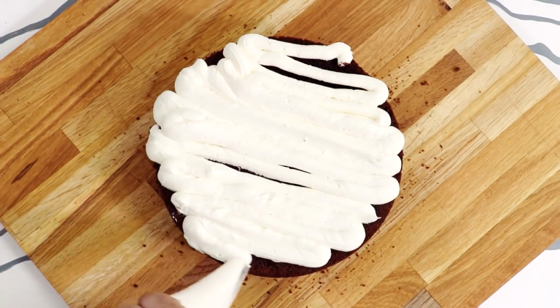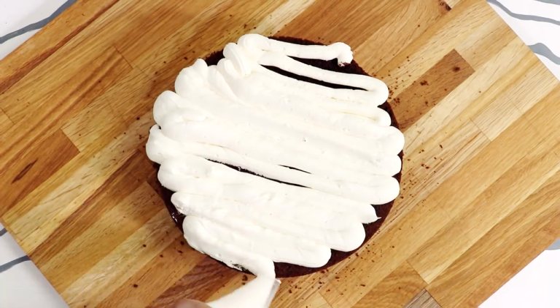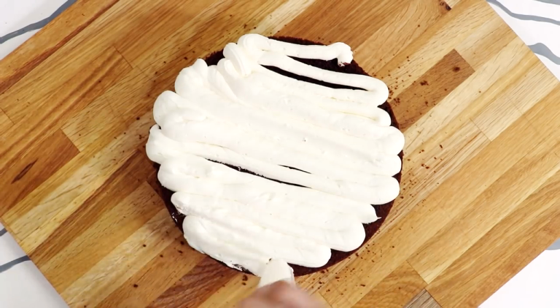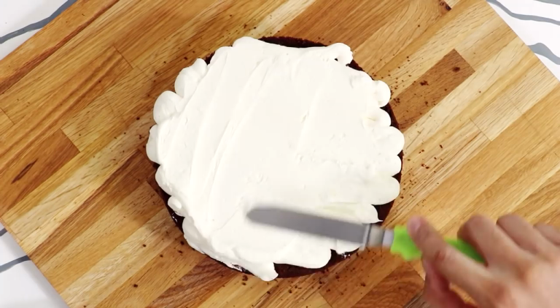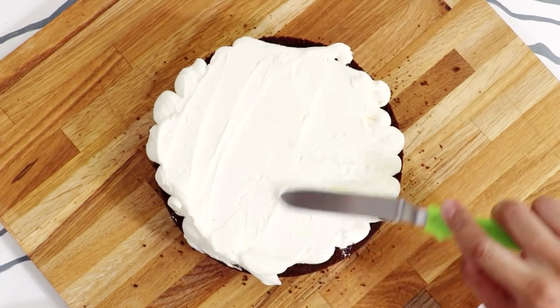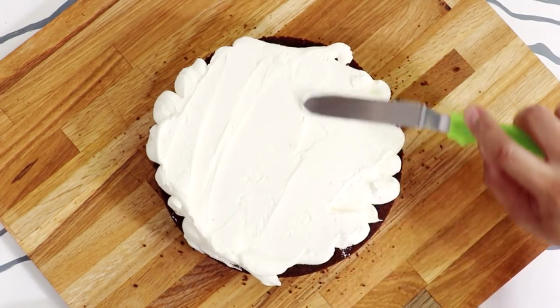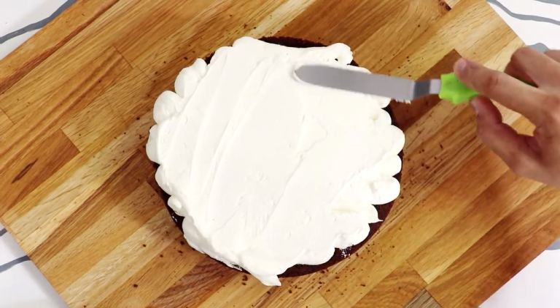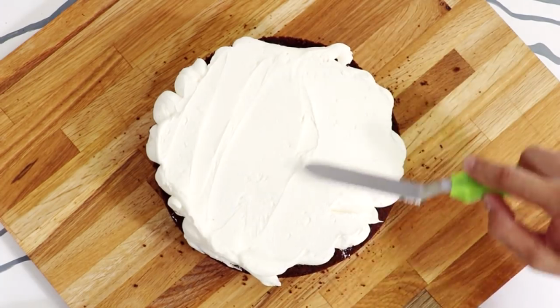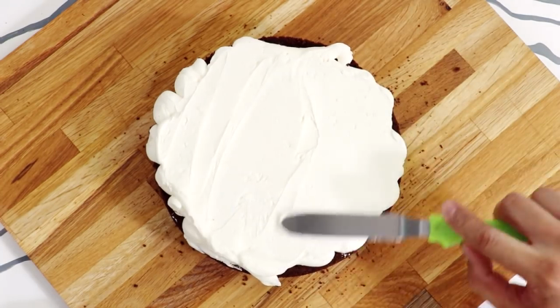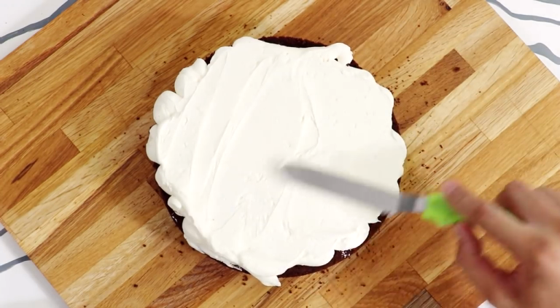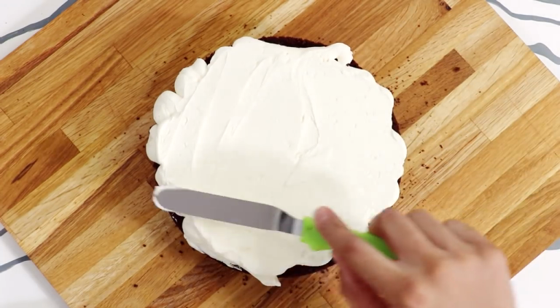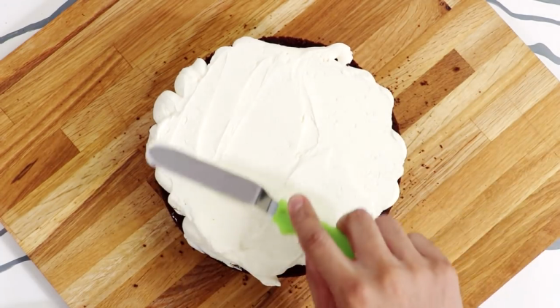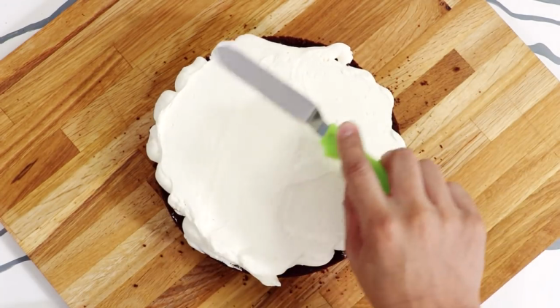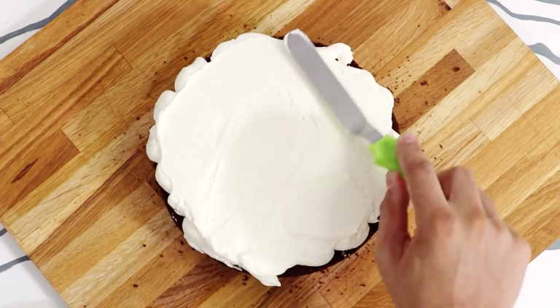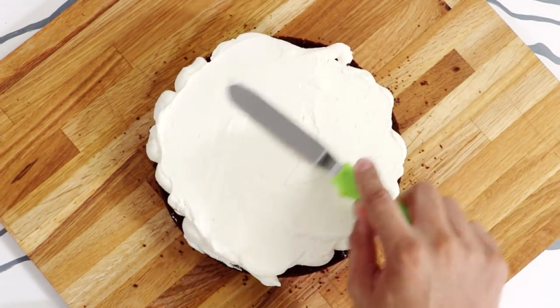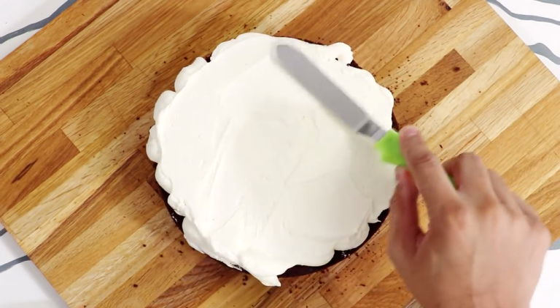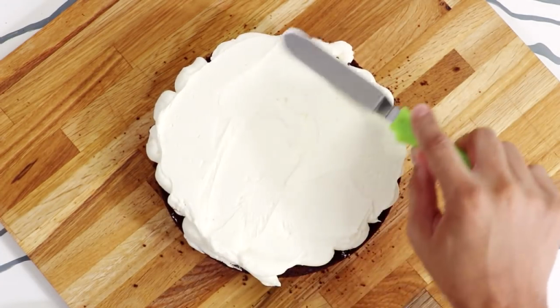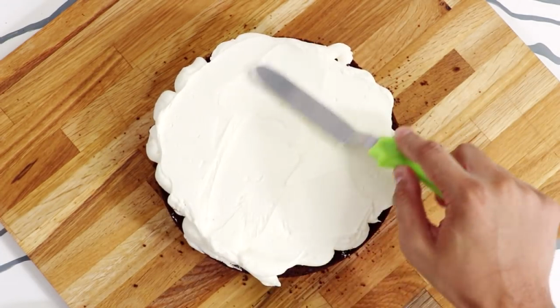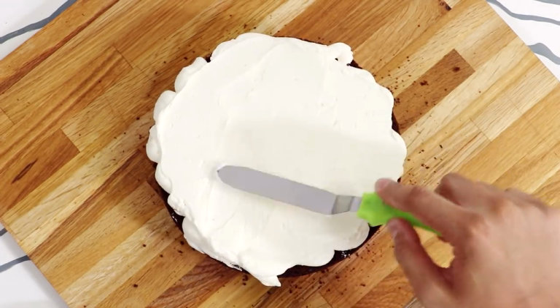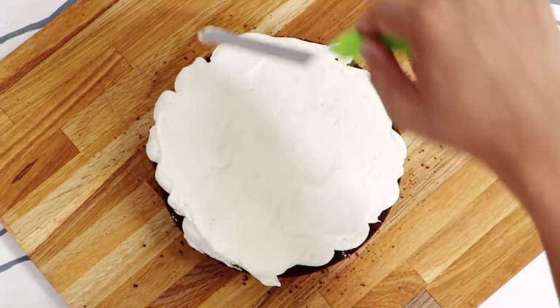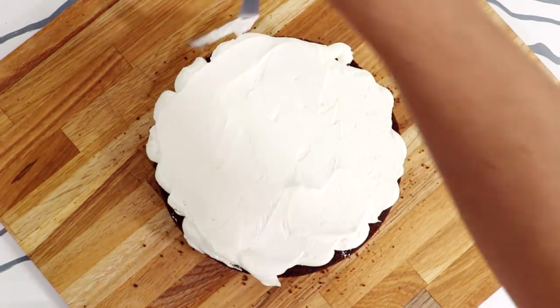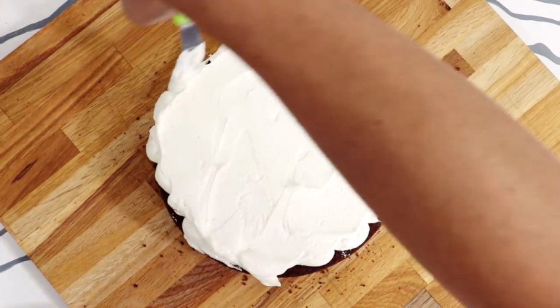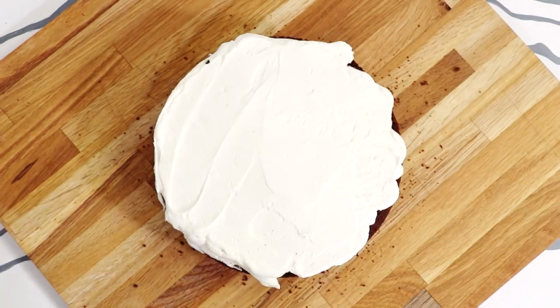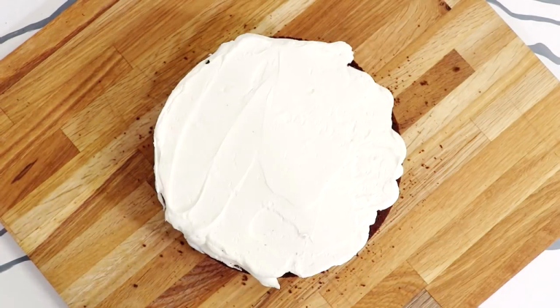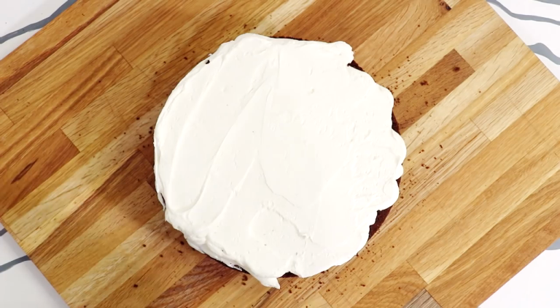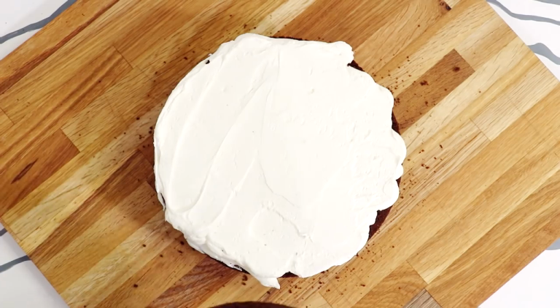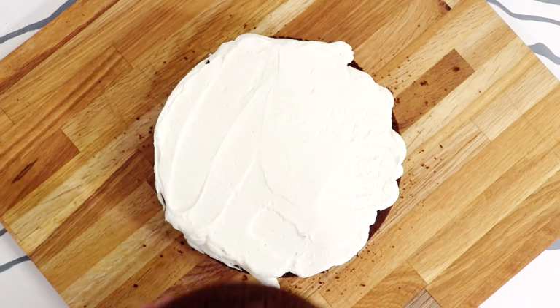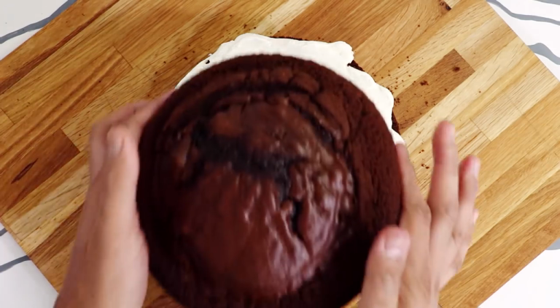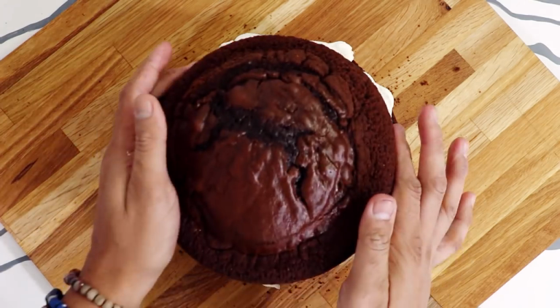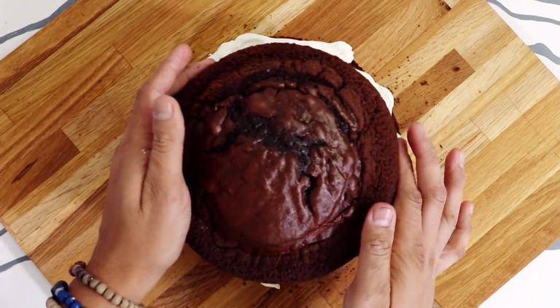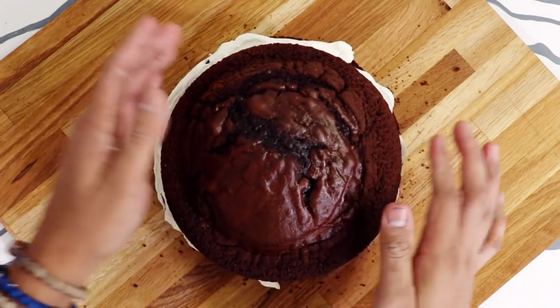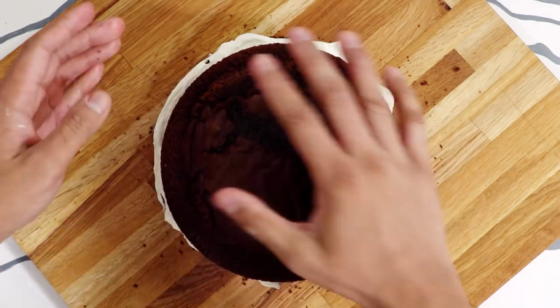That's what she said. I'm just gonna spread on the buttercream with my offset spatula and place on my second layer of cake.